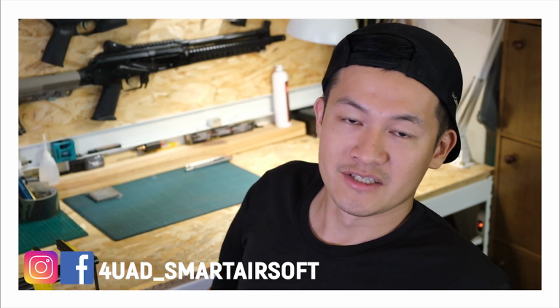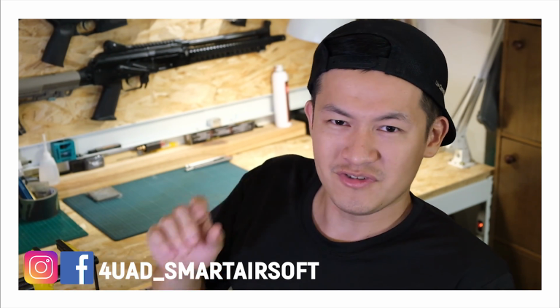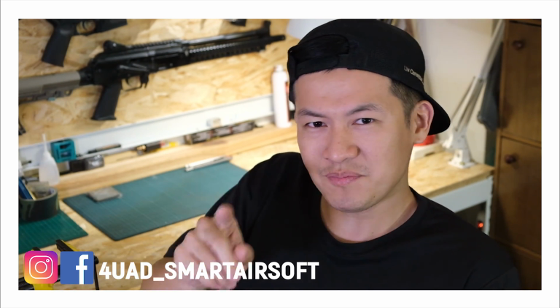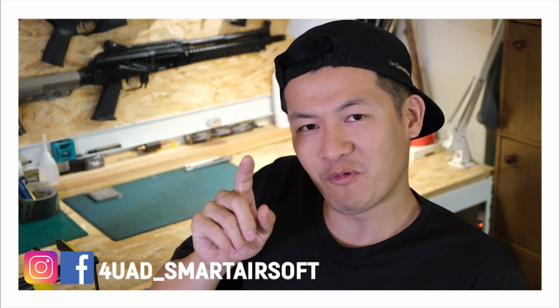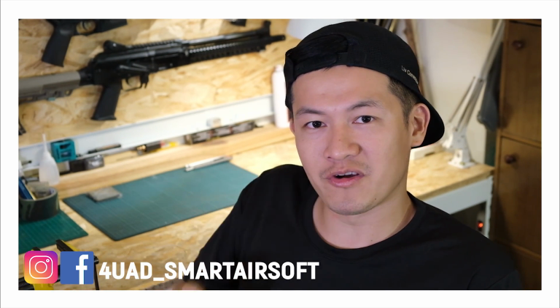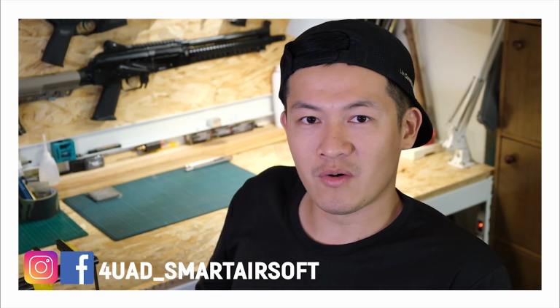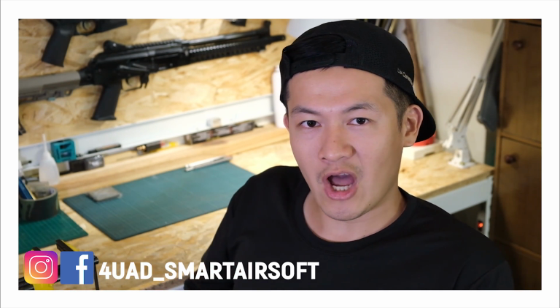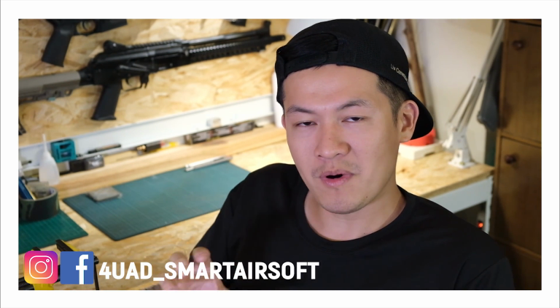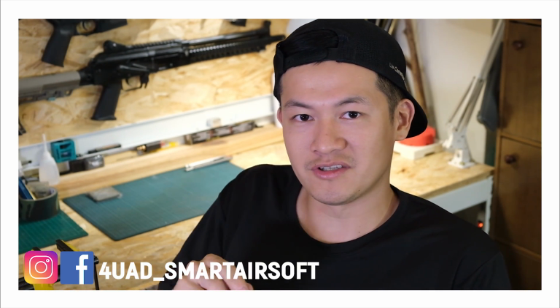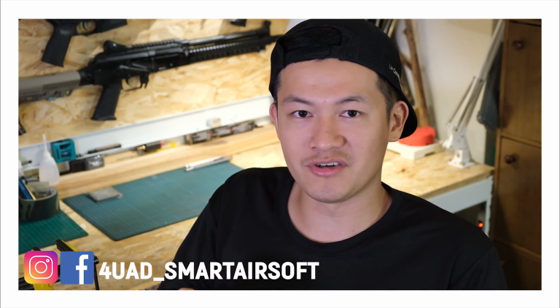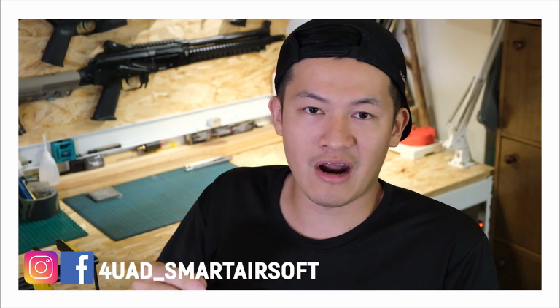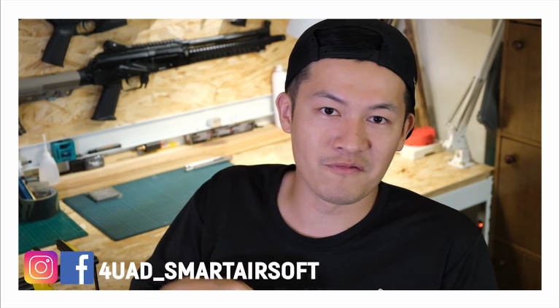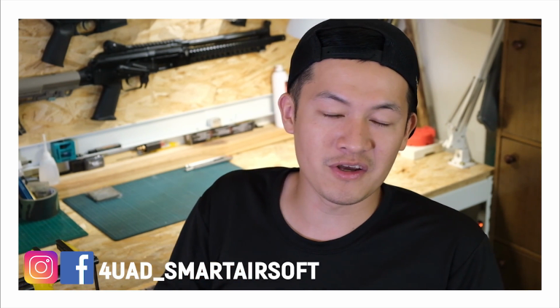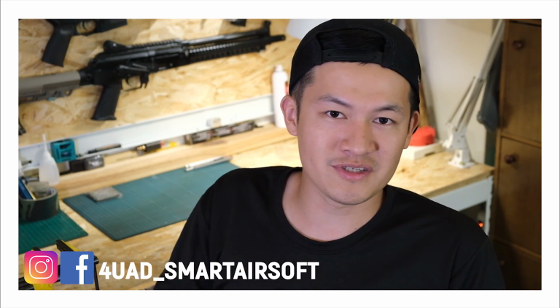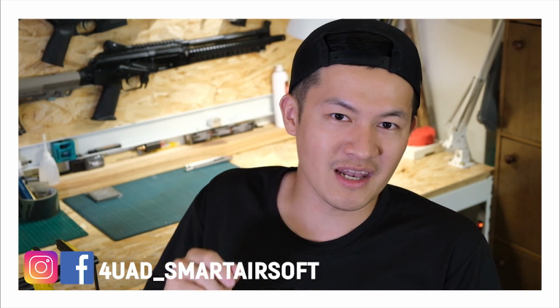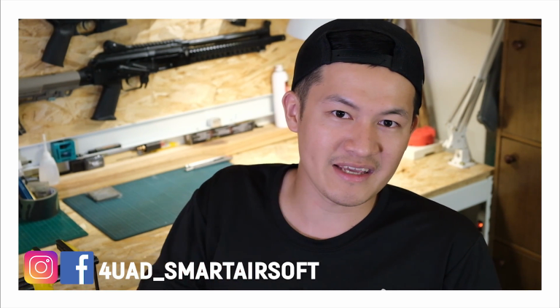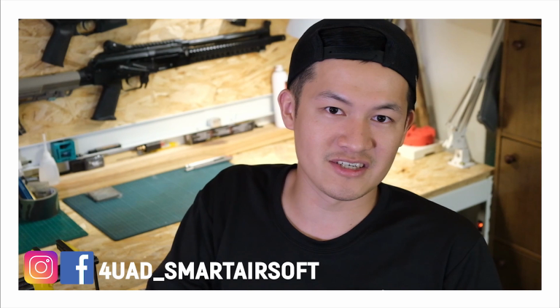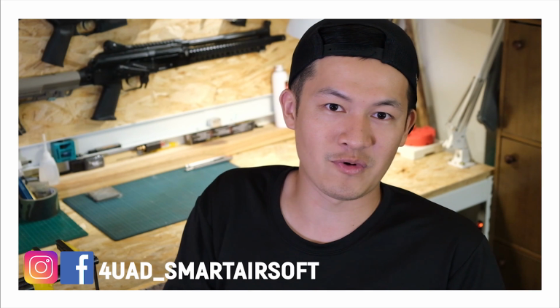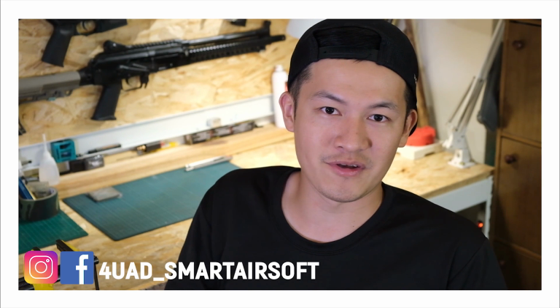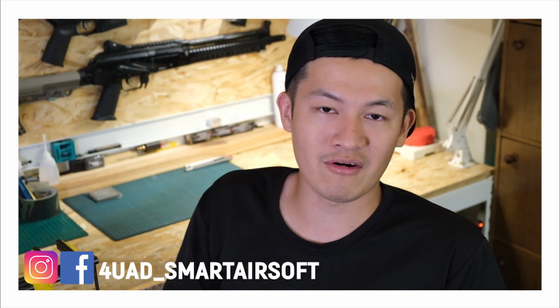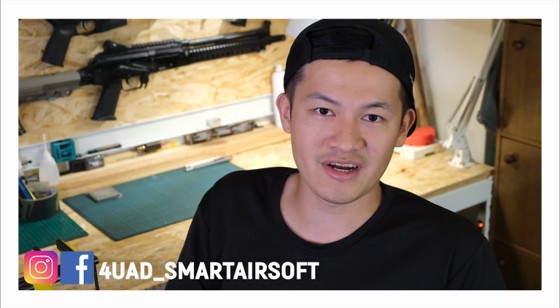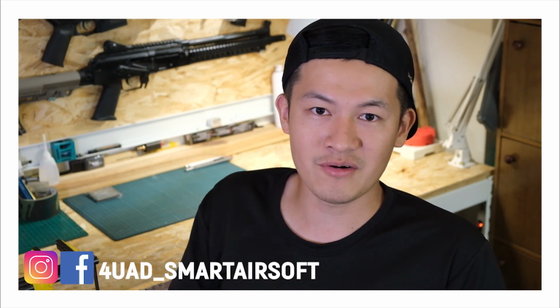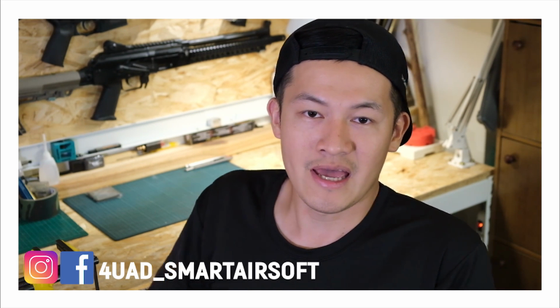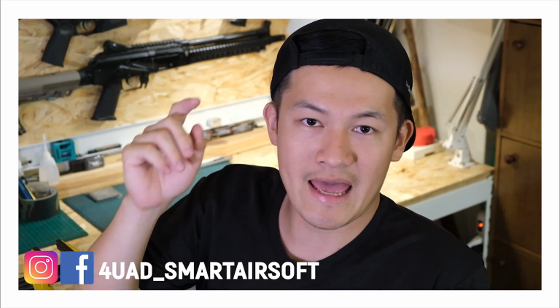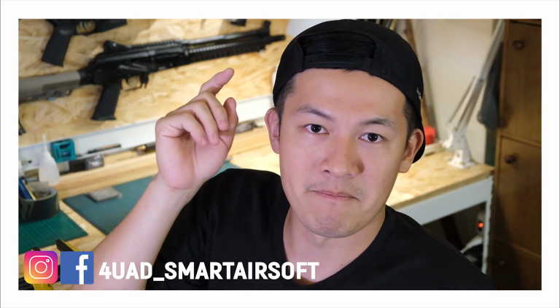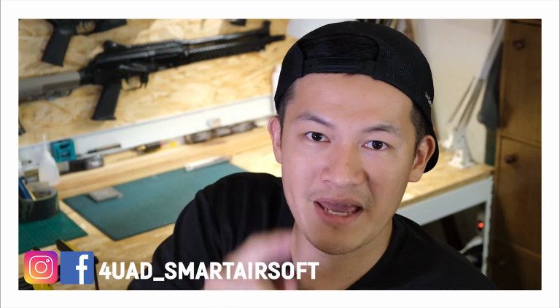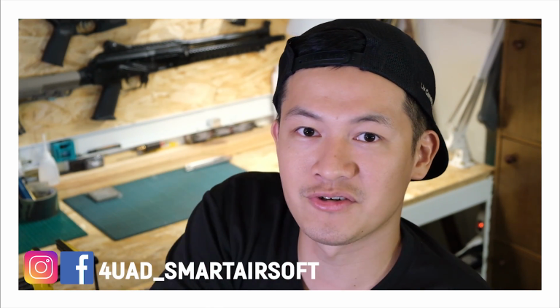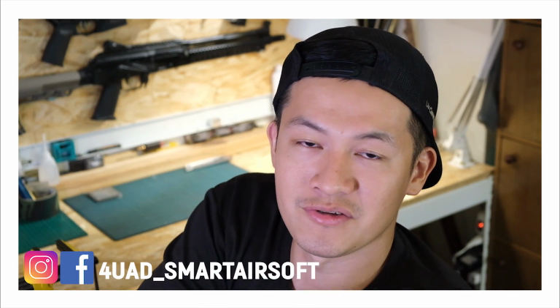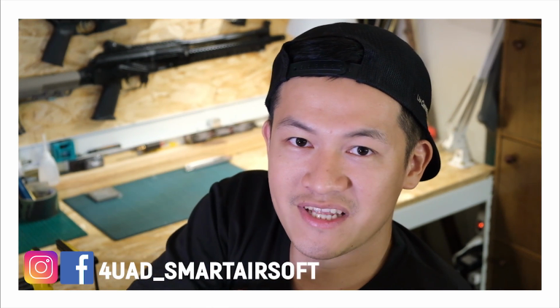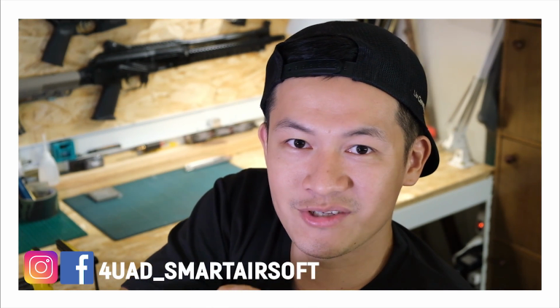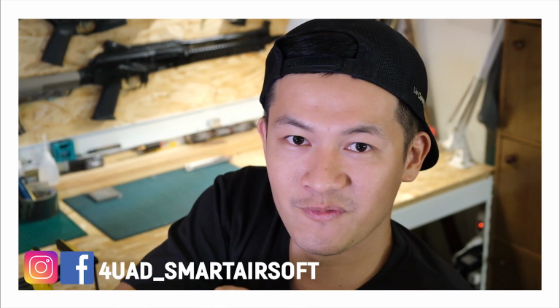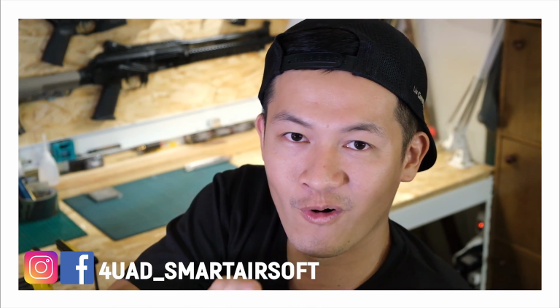Just before you go, help us by sharing our videos, liking, and subscribing to our channel, and make sure you stay tuned for more.